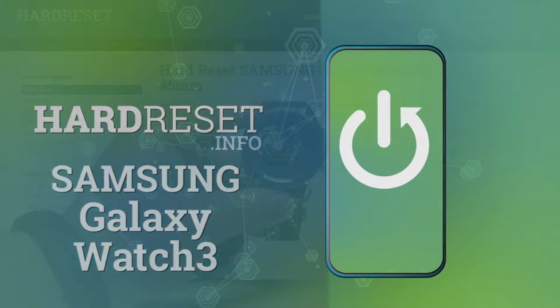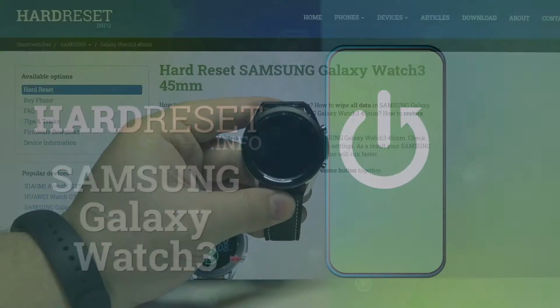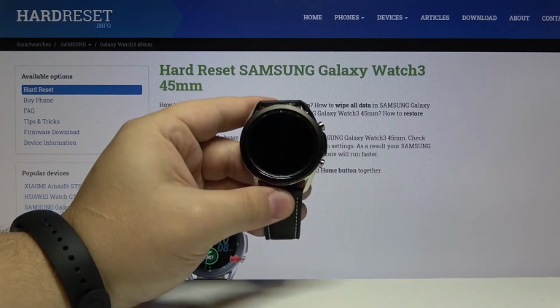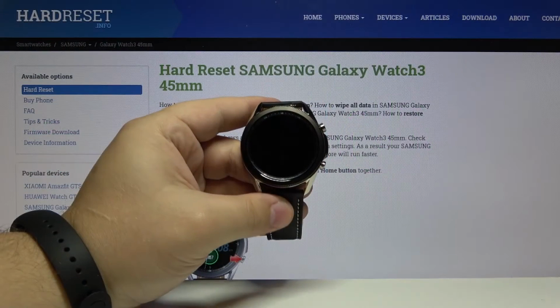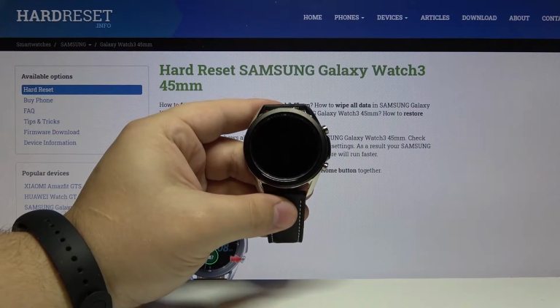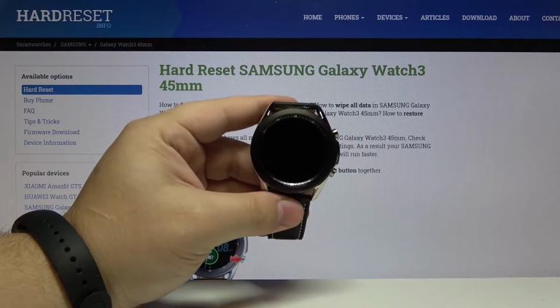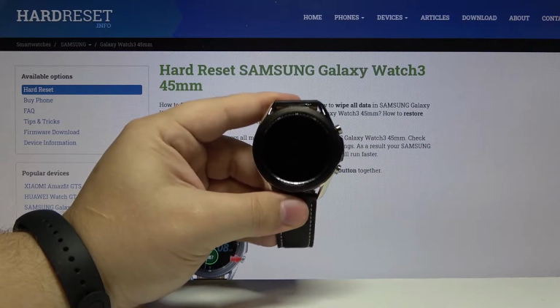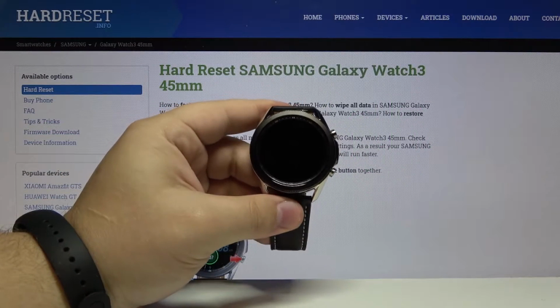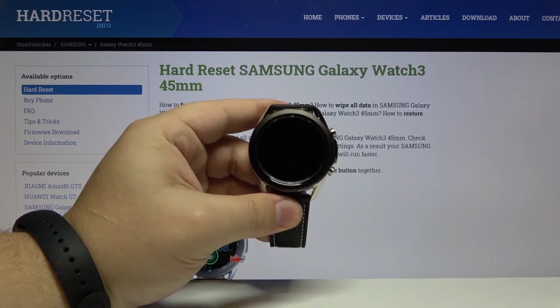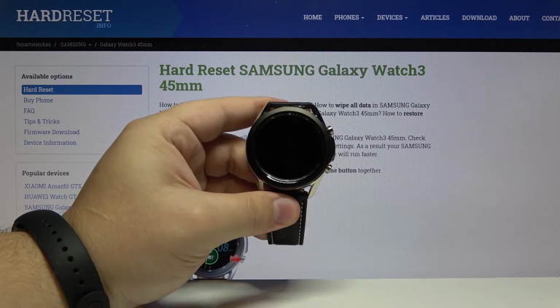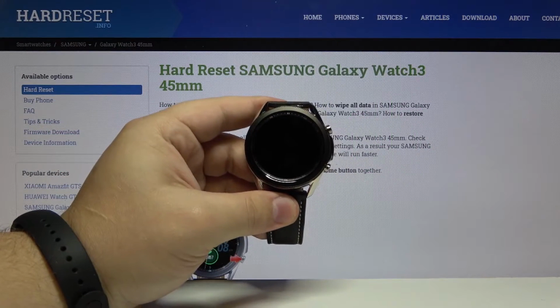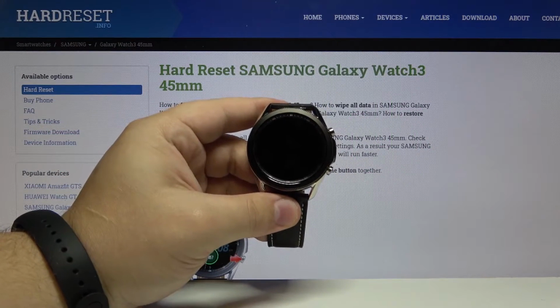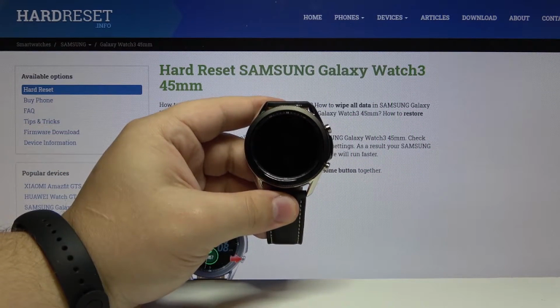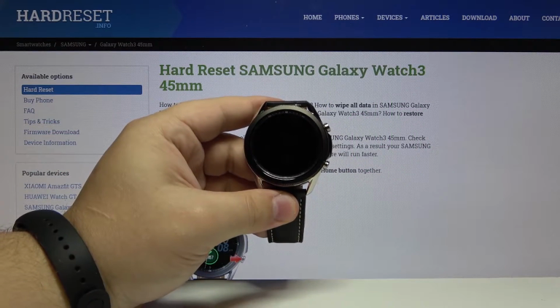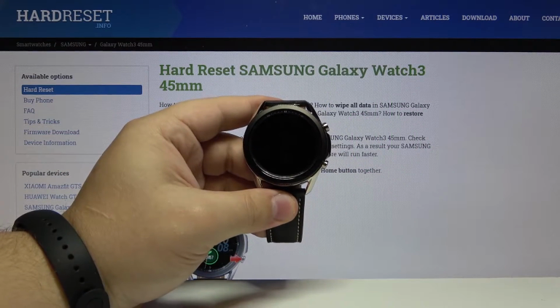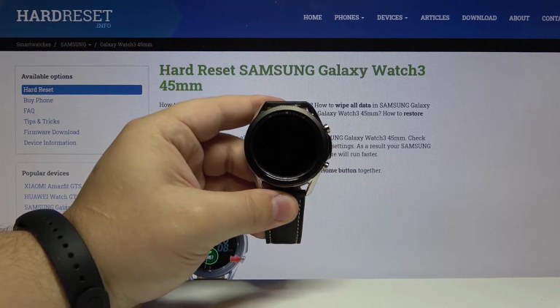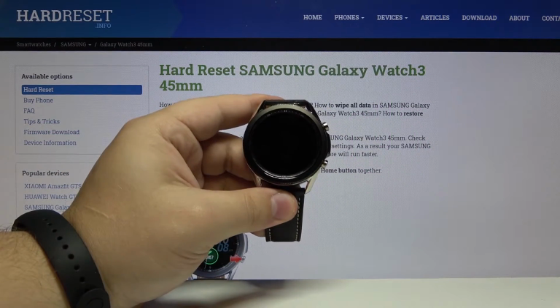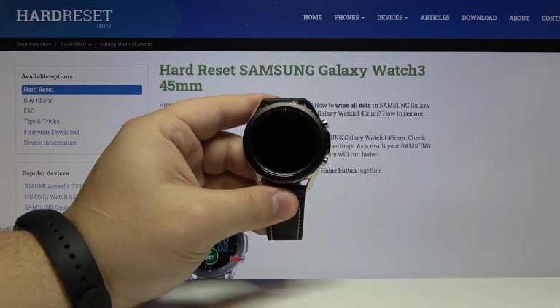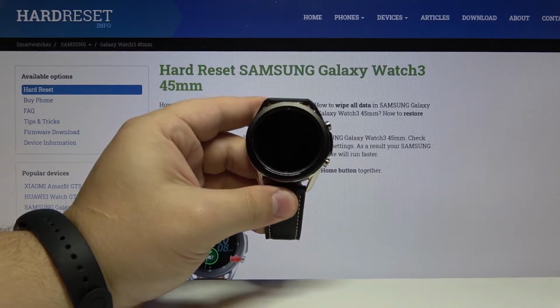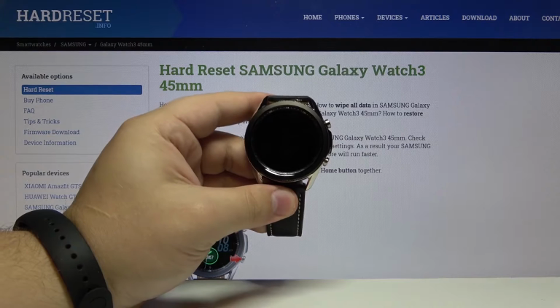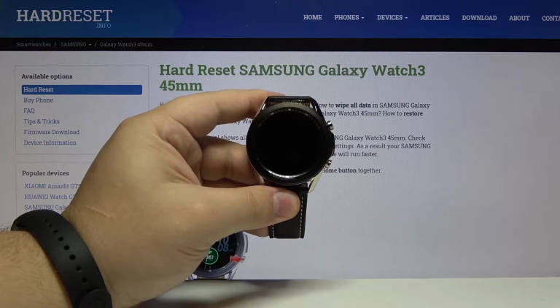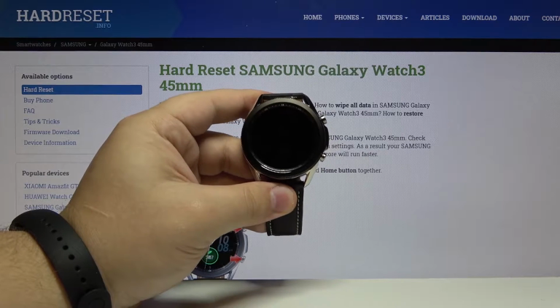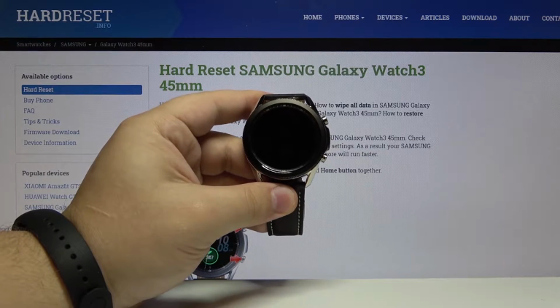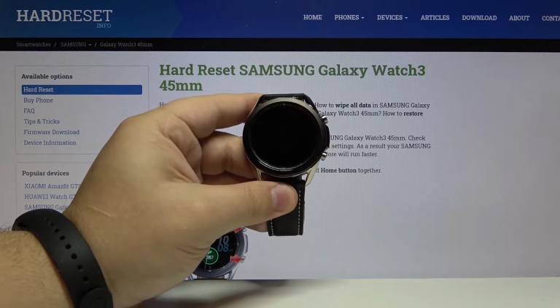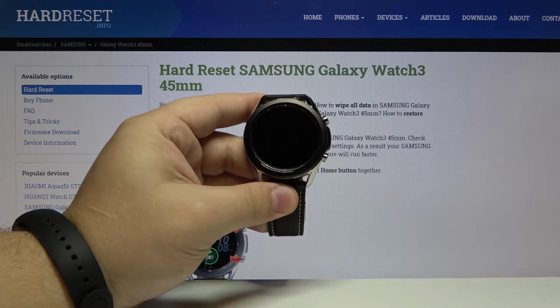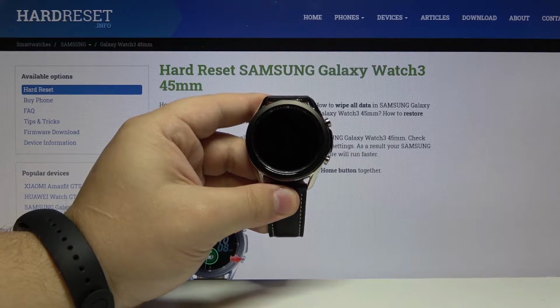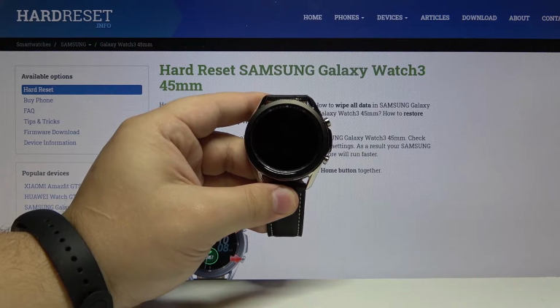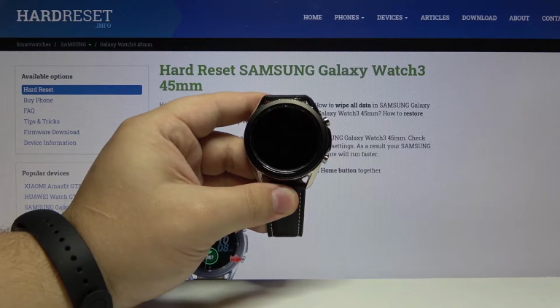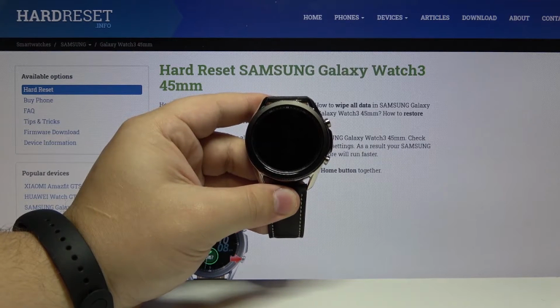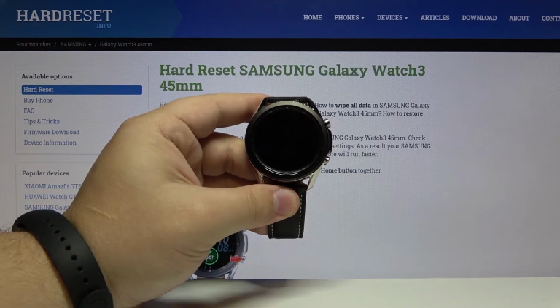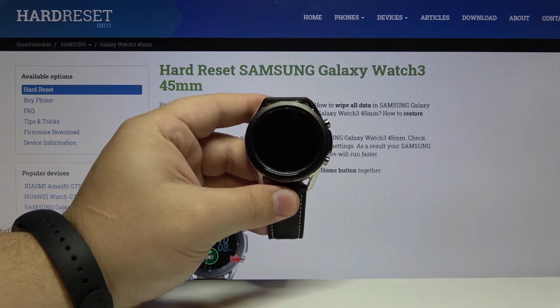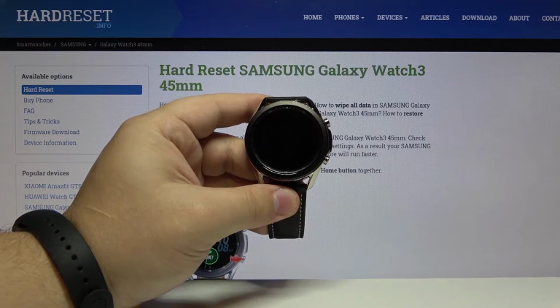Hi, new from me. I have Samsung Galaxy Watch 3 and I'm gonna show you how to enable the do not disturb mode on this device.